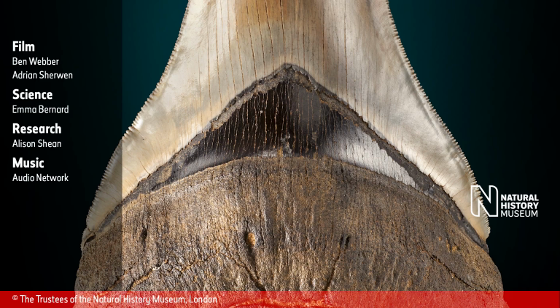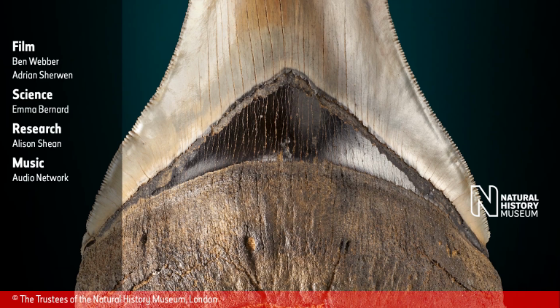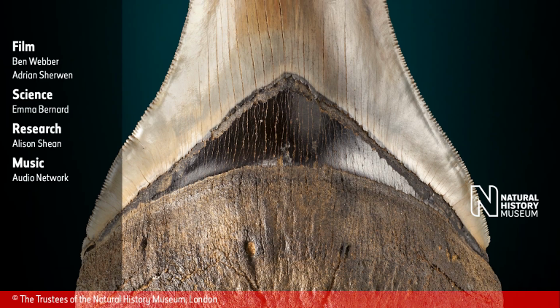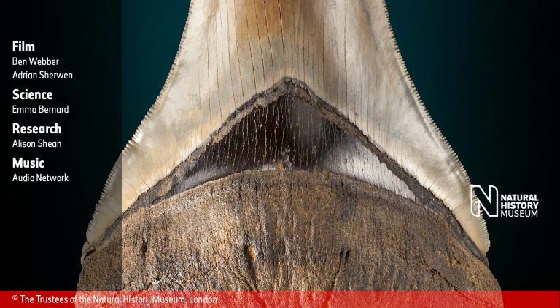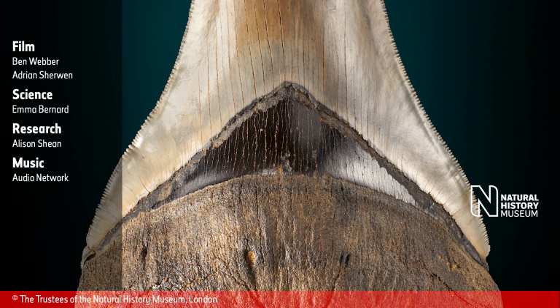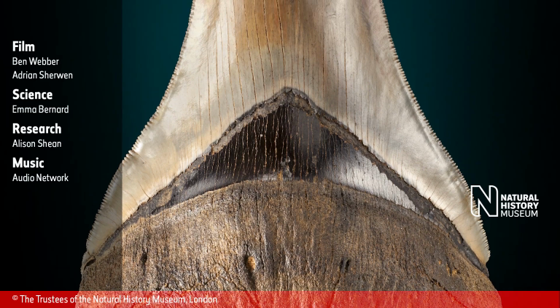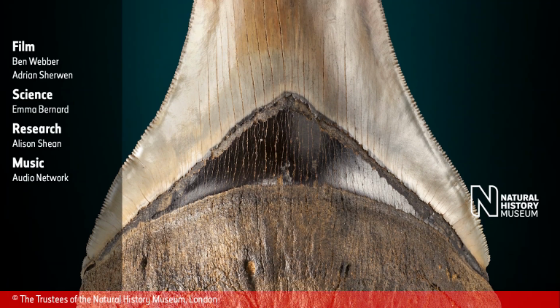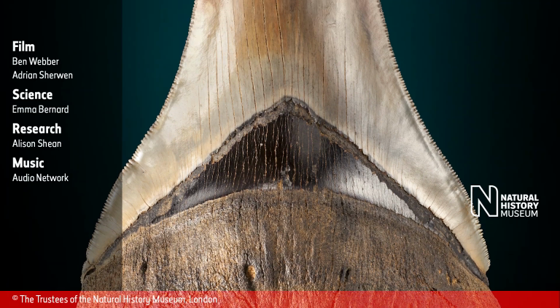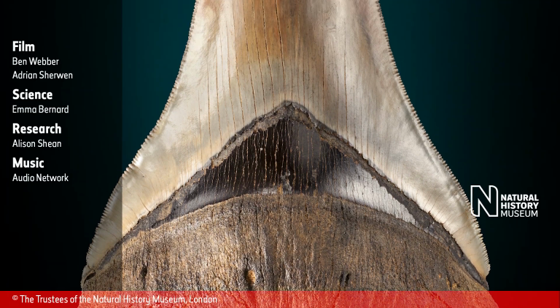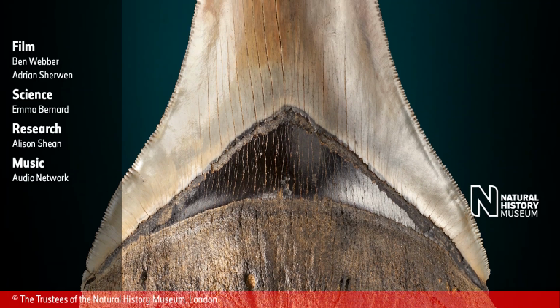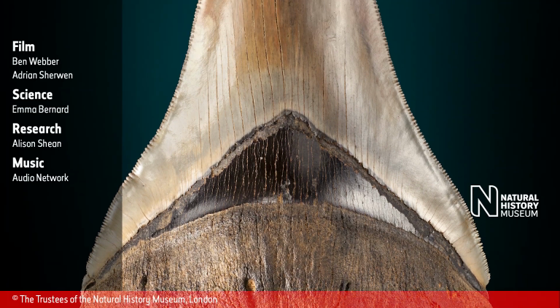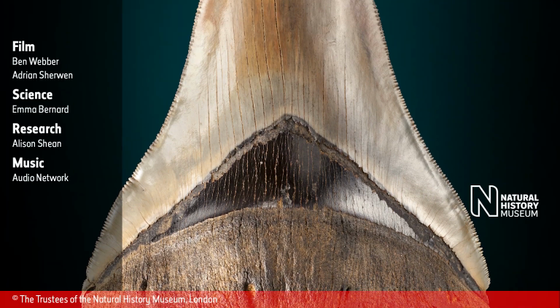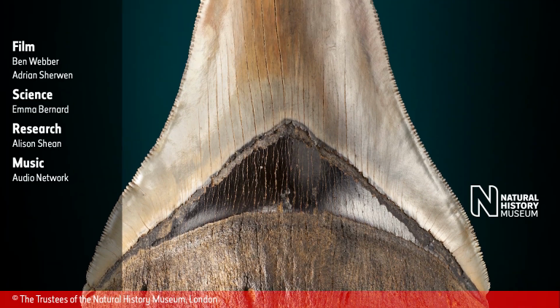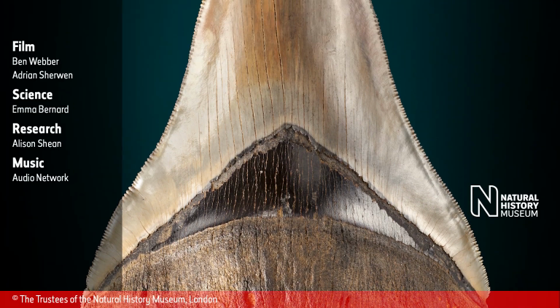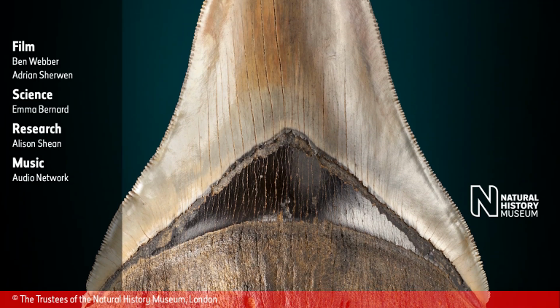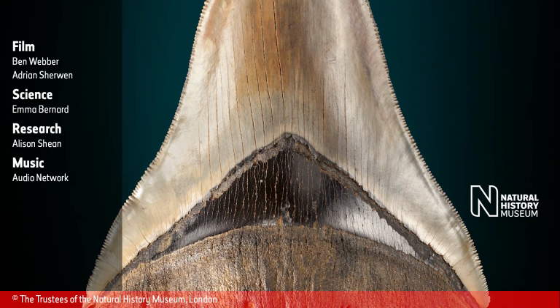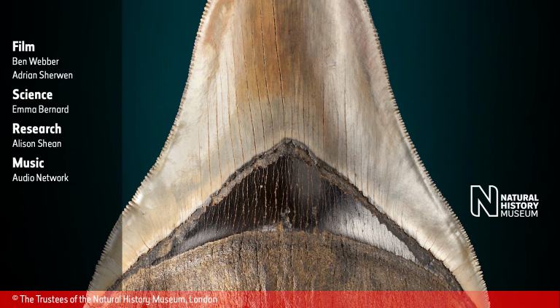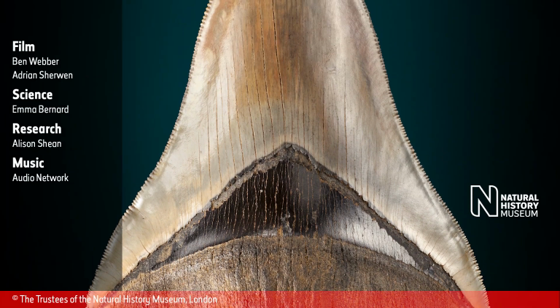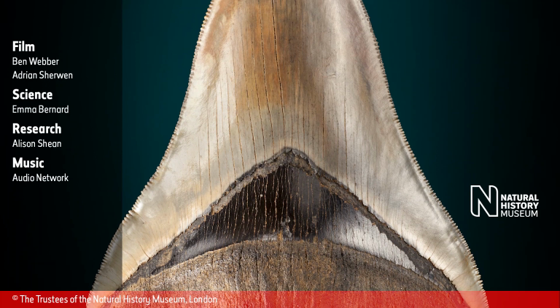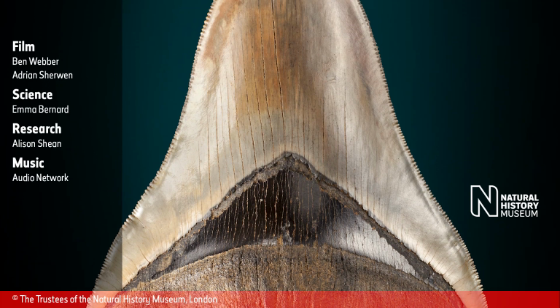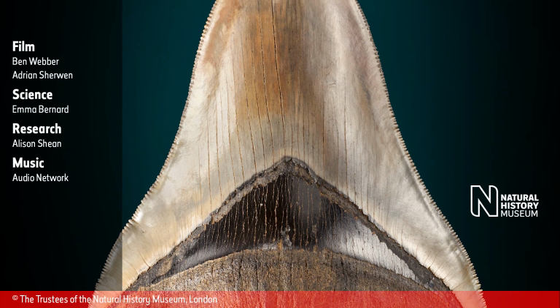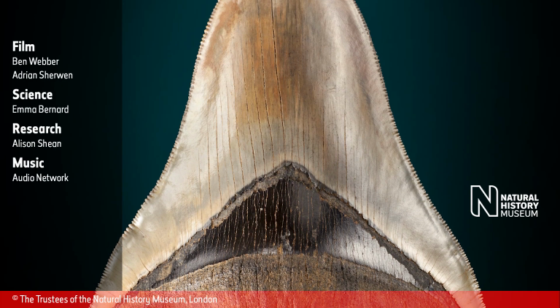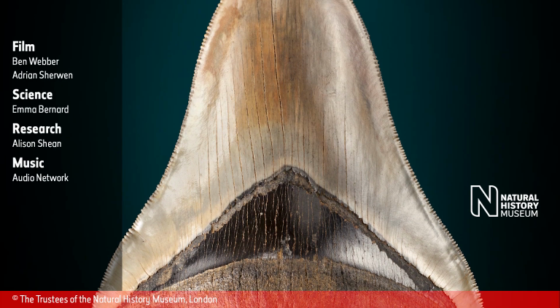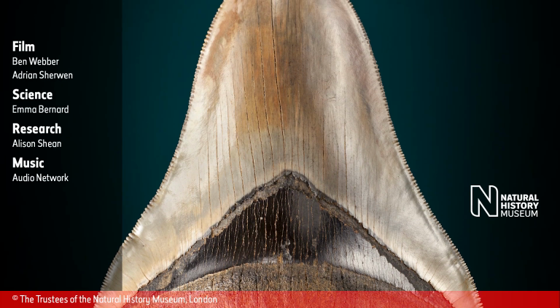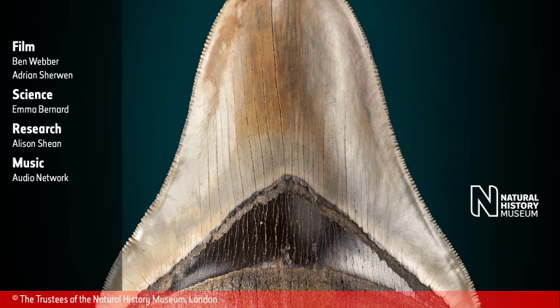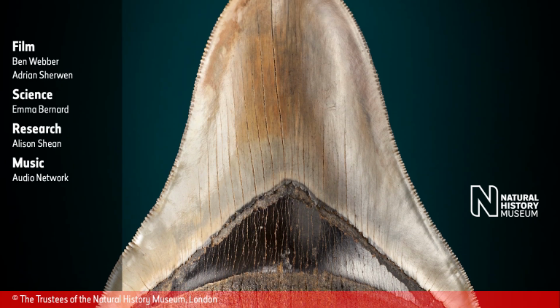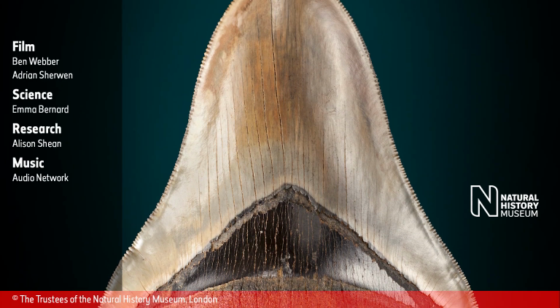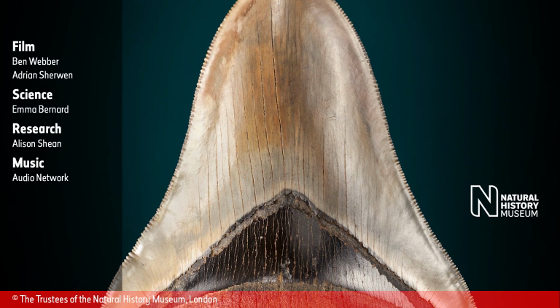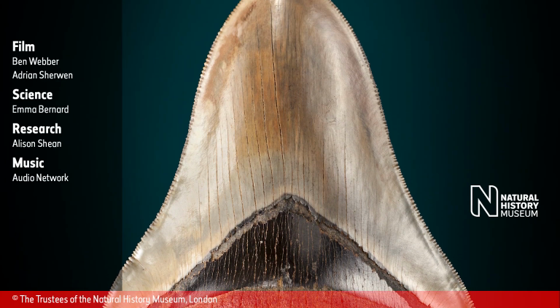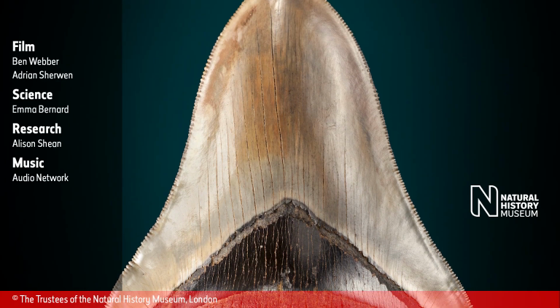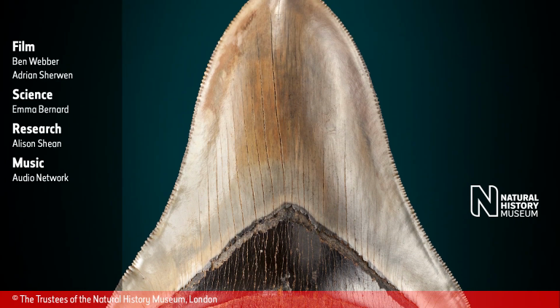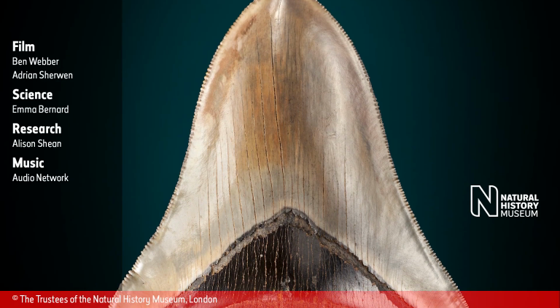A camera pans upward over the brown tooth fossil. The fossil's edges are serrated and long, with thin cracks streaming vertically down its structure.